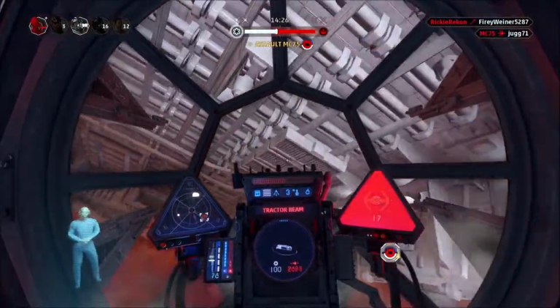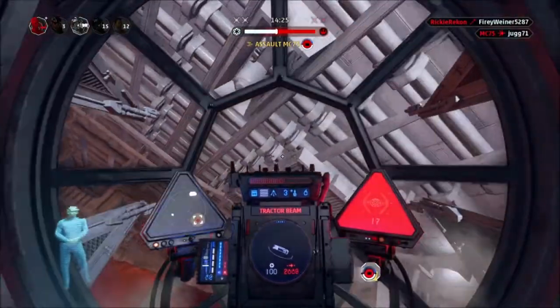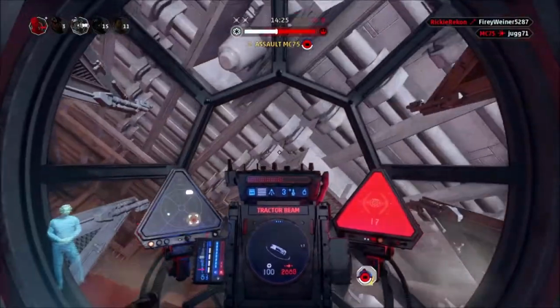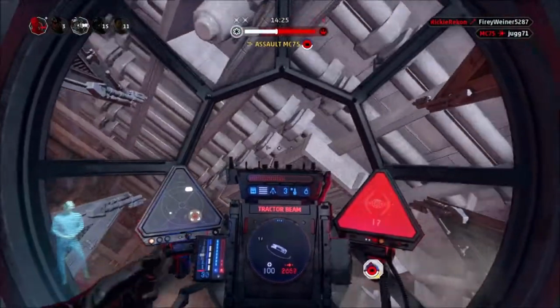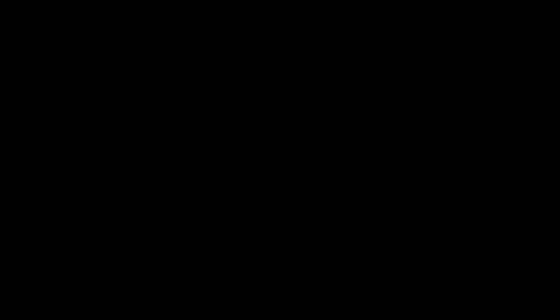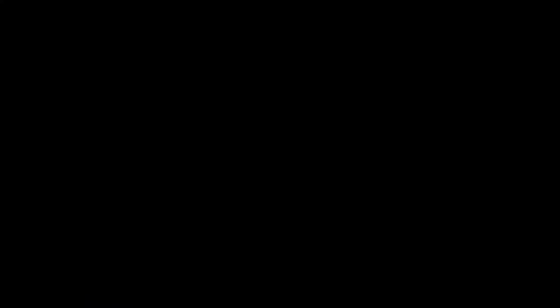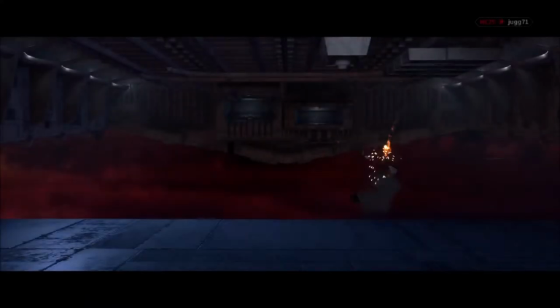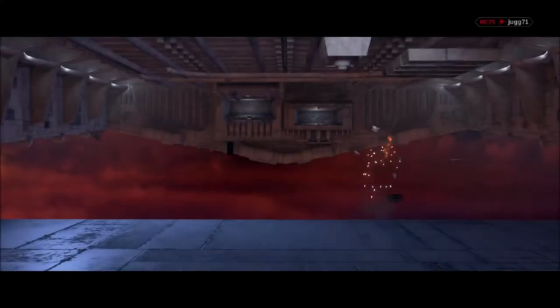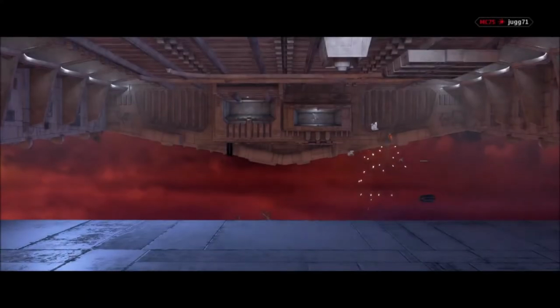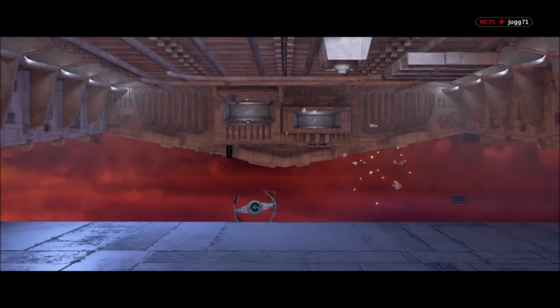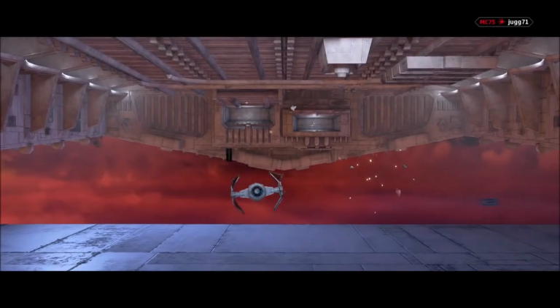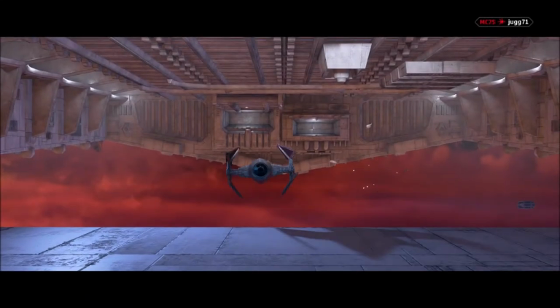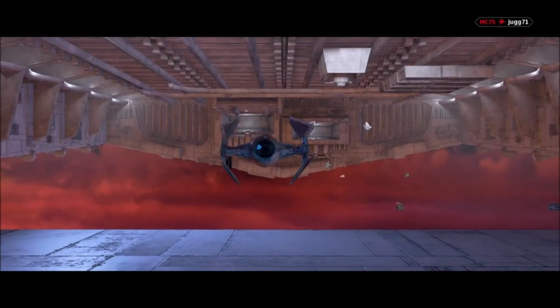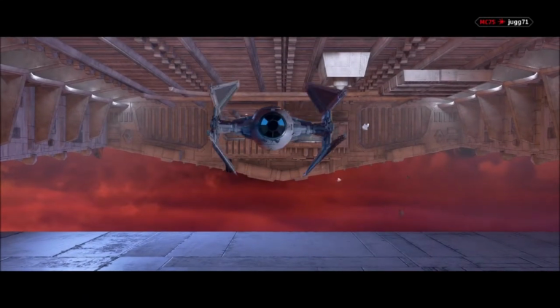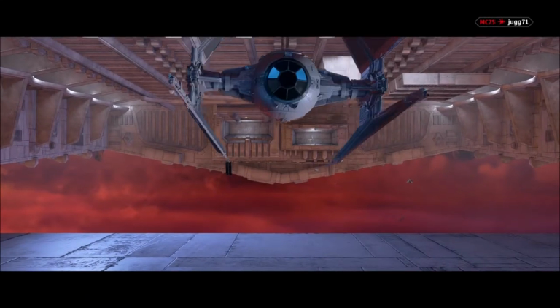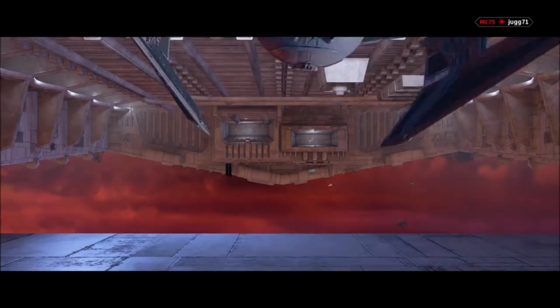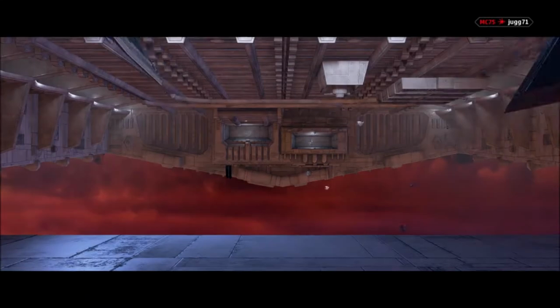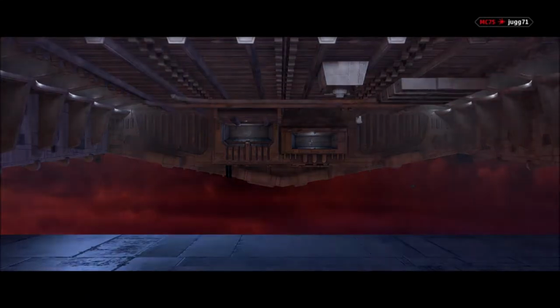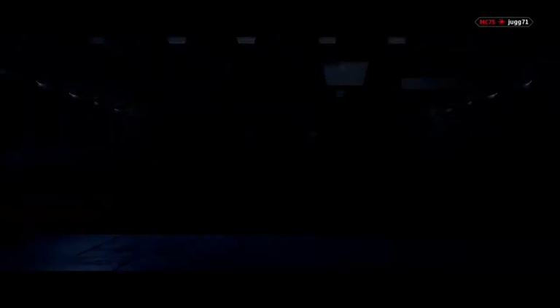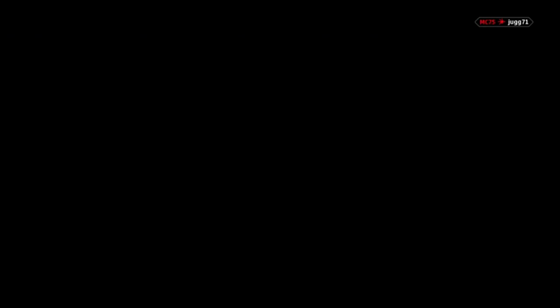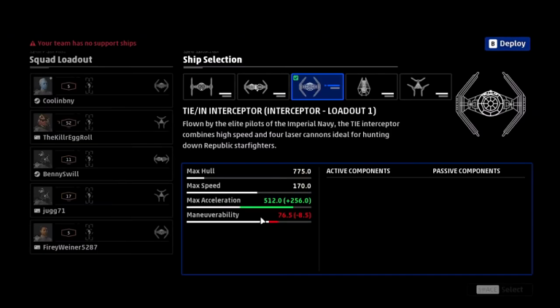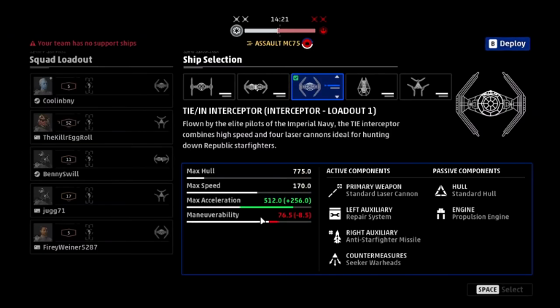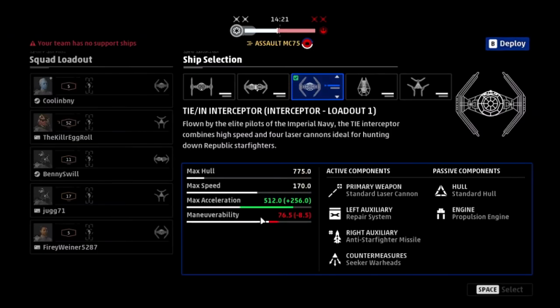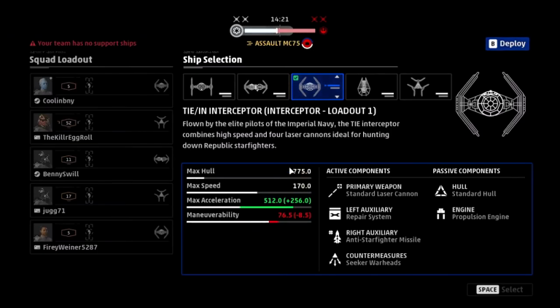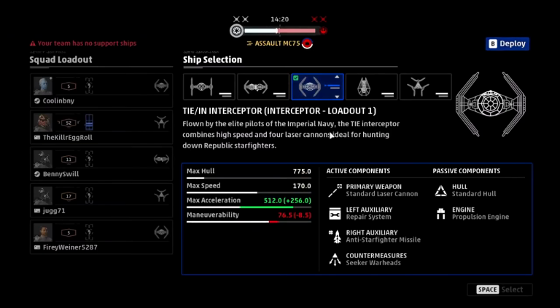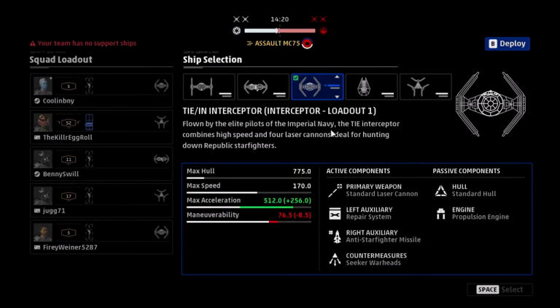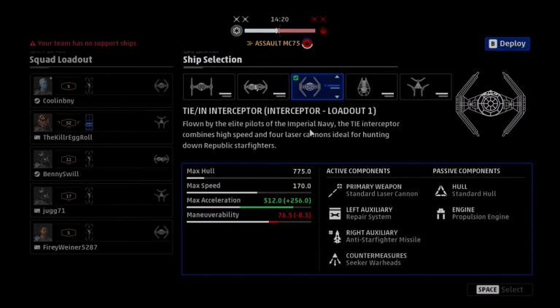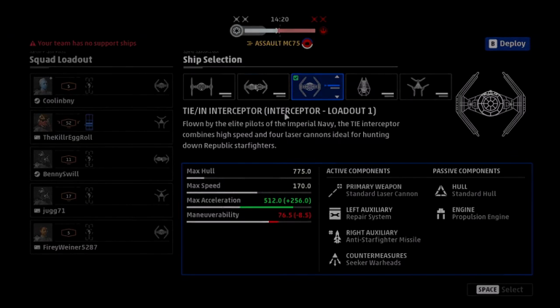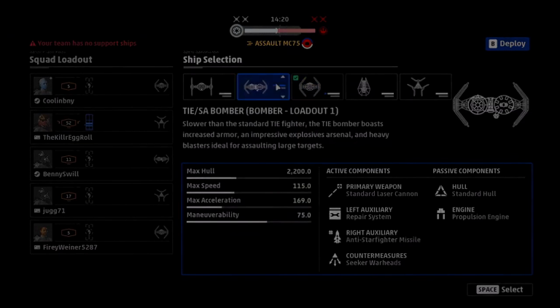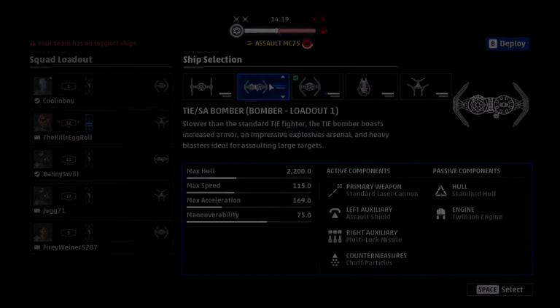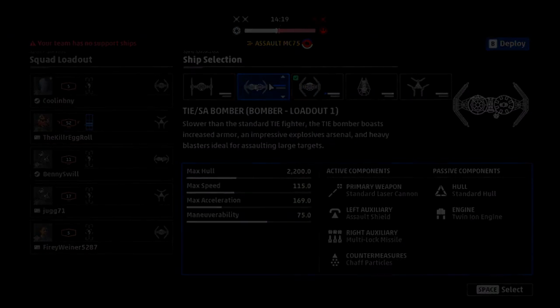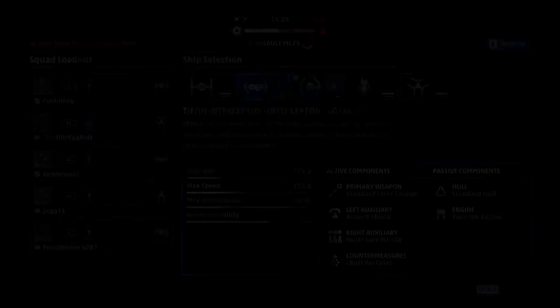Additionally, you can fly to the bottom of your capital ship and switch ships and loadouts mid-match, if you're looking to change things up.